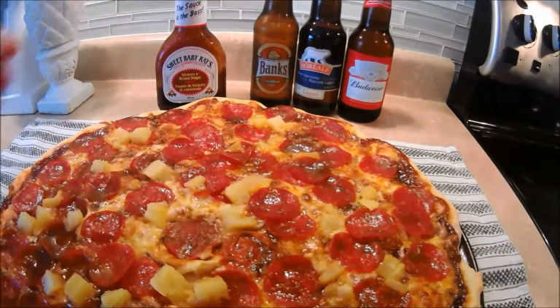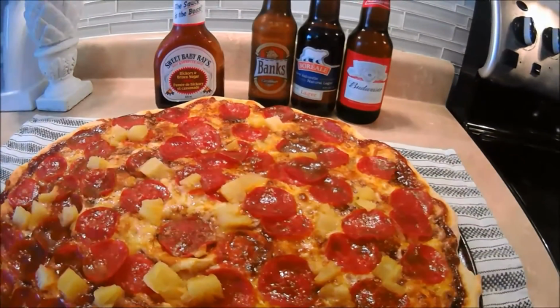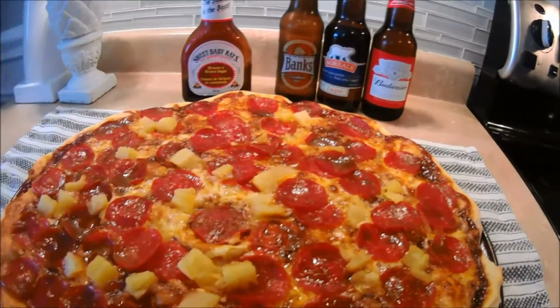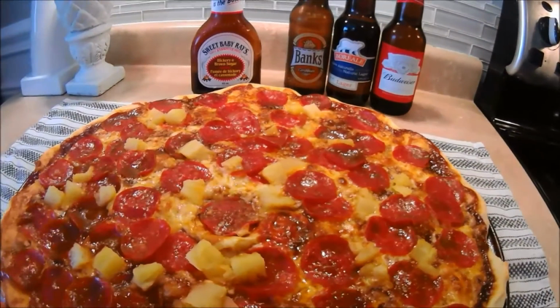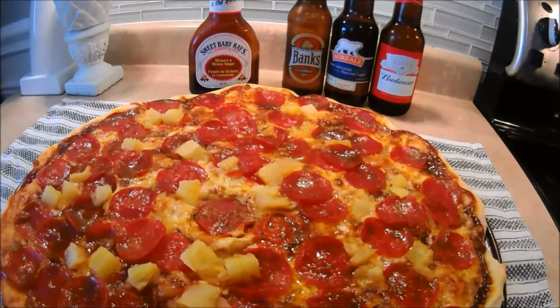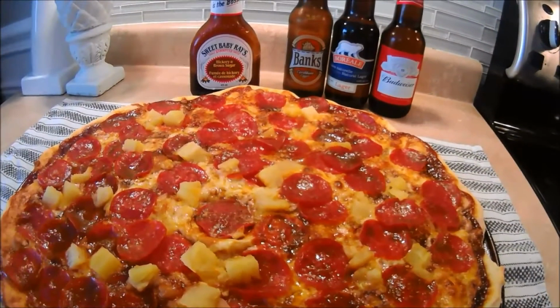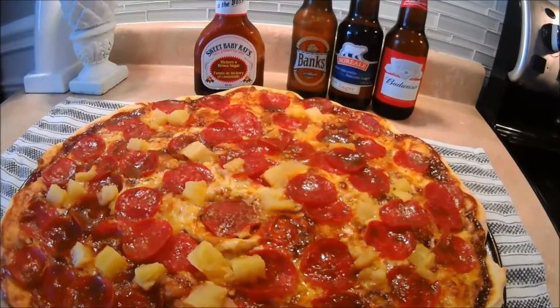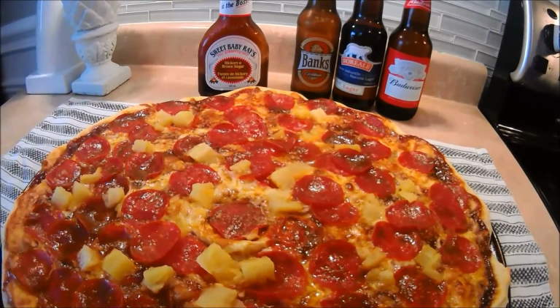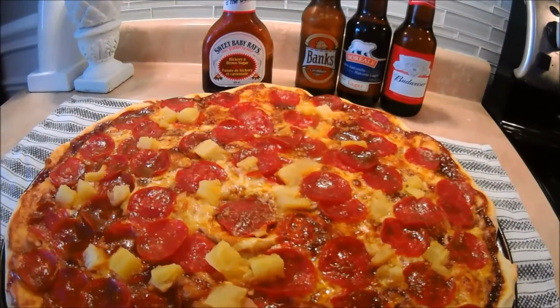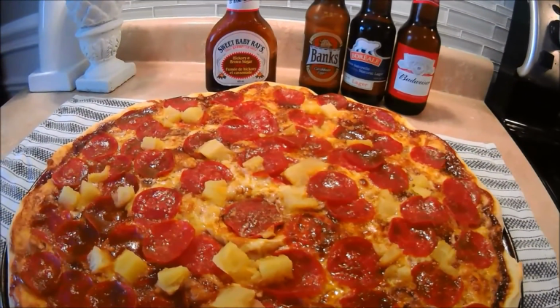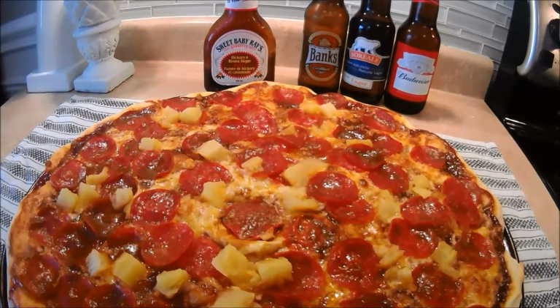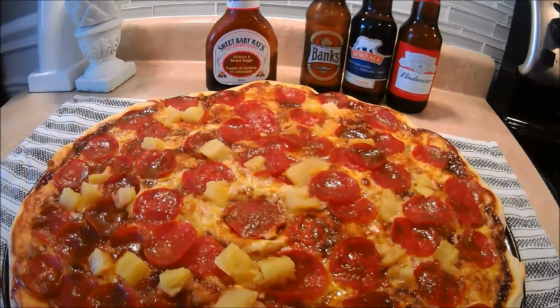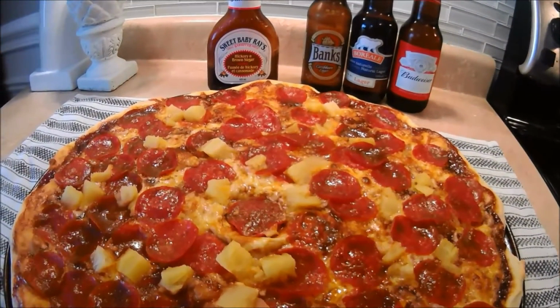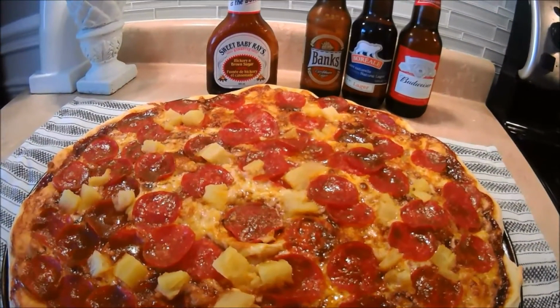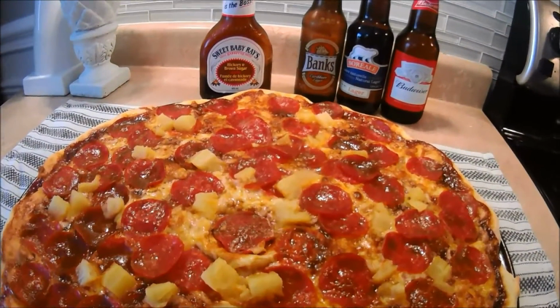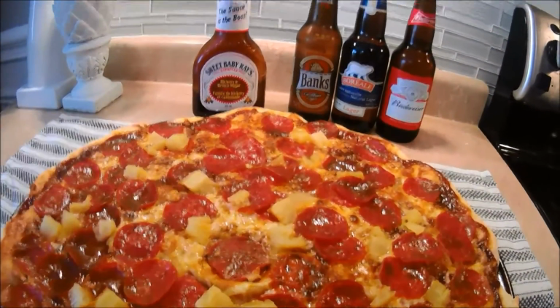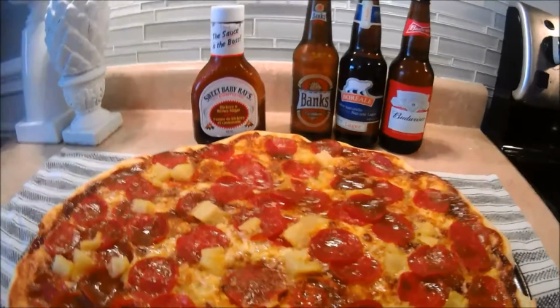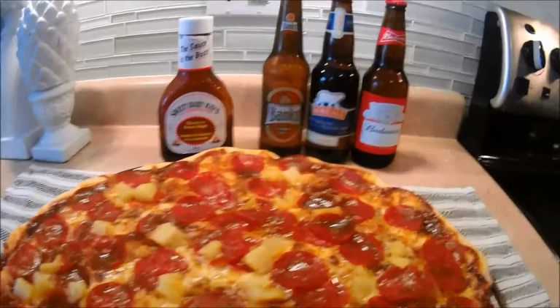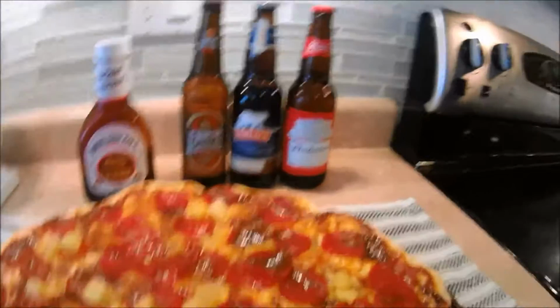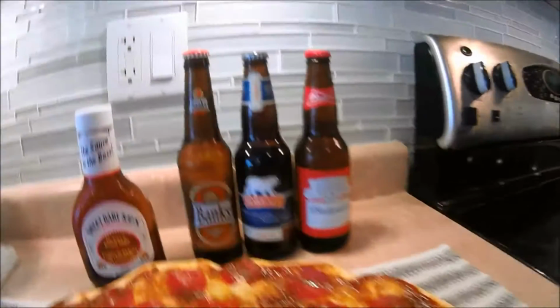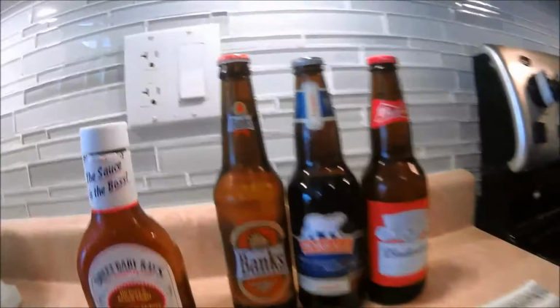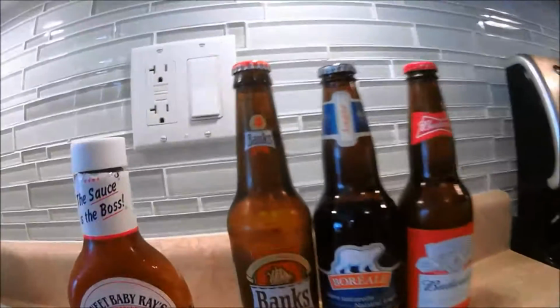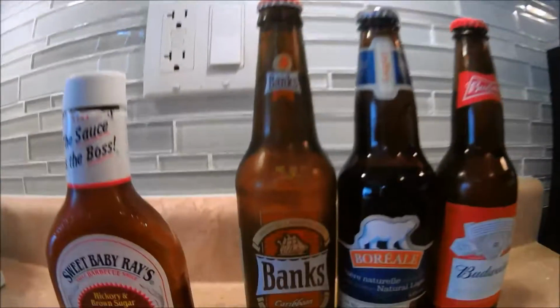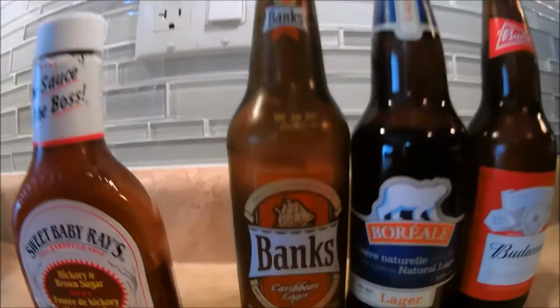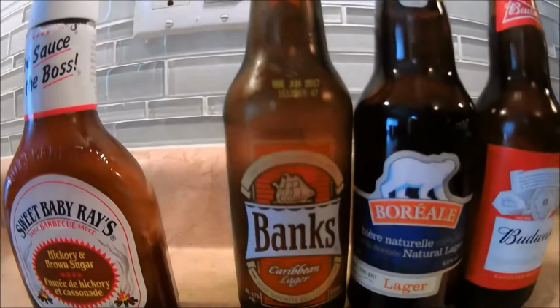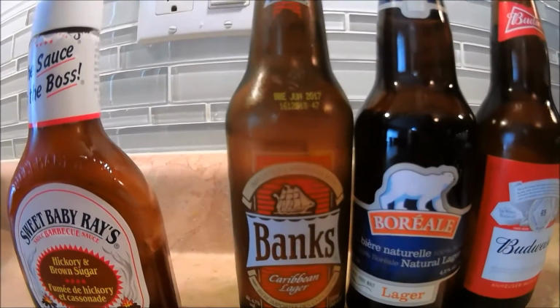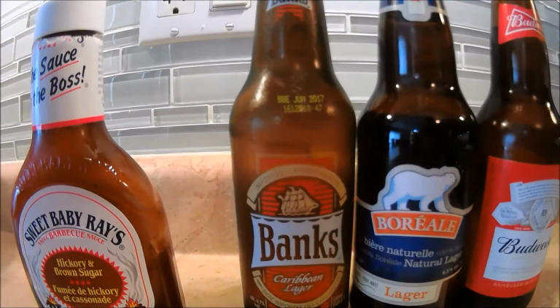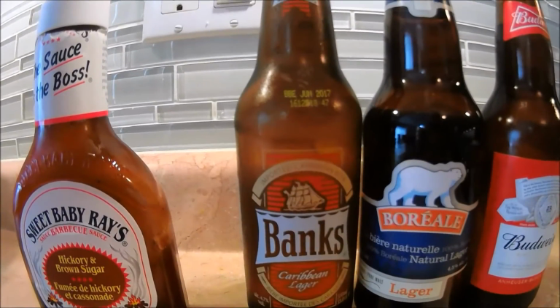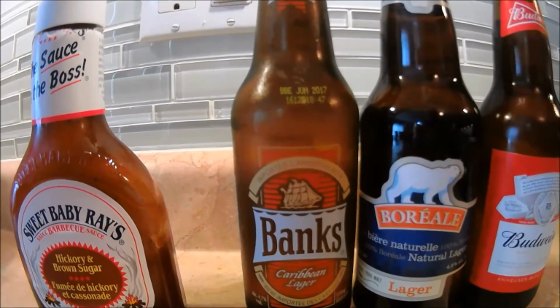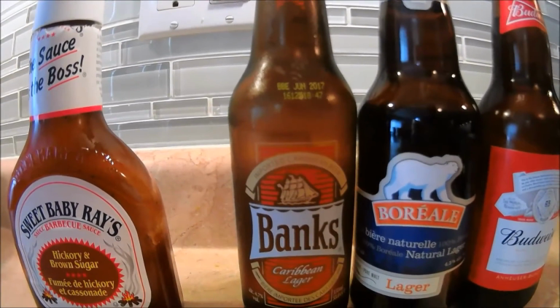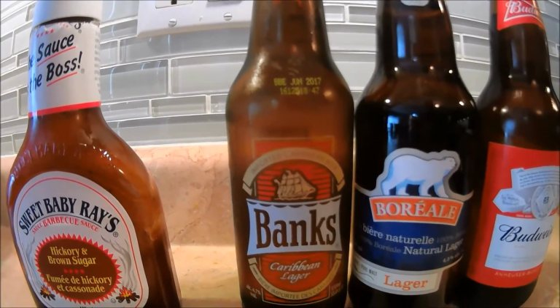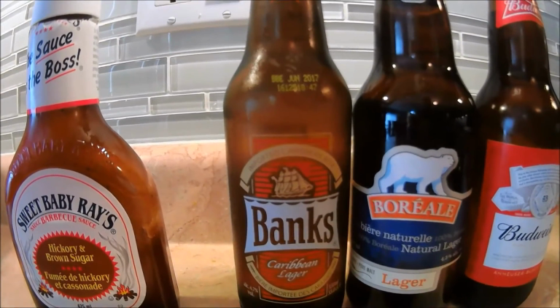I put the 4 cheeses, I put the 70 slices of pepperoni, pineapple, in the oven at 440 degrees — boom, done.